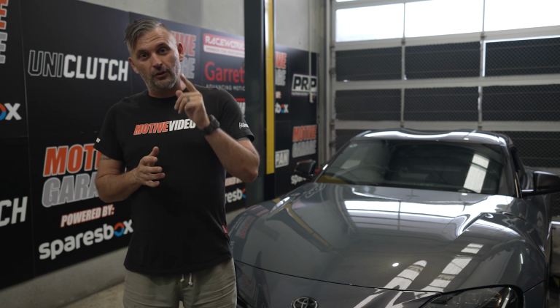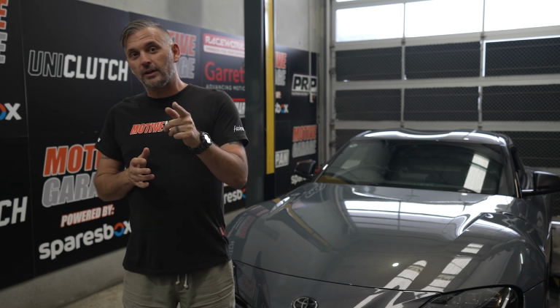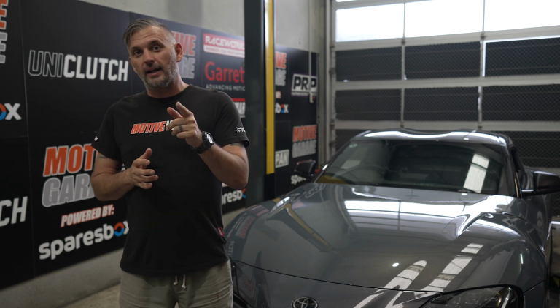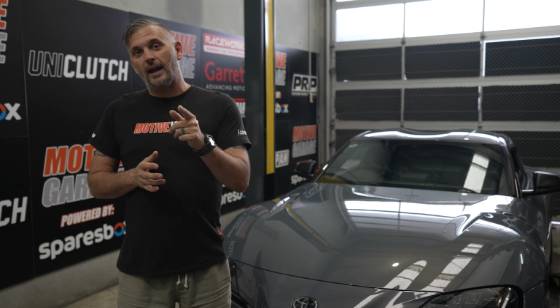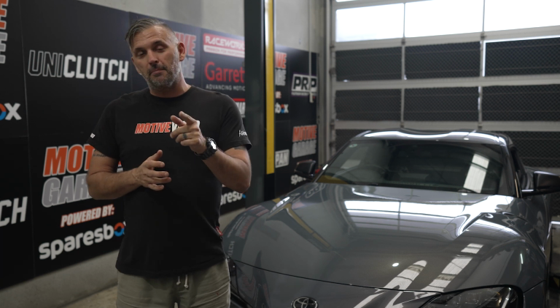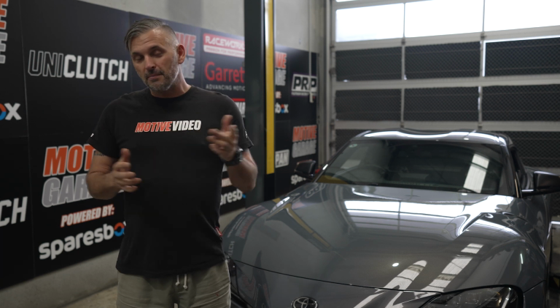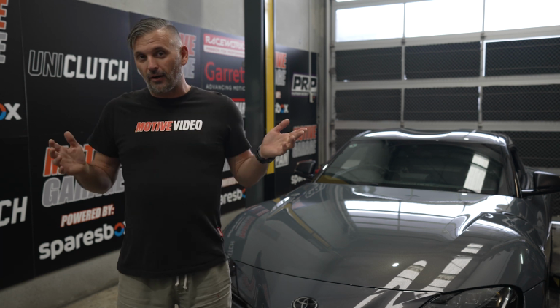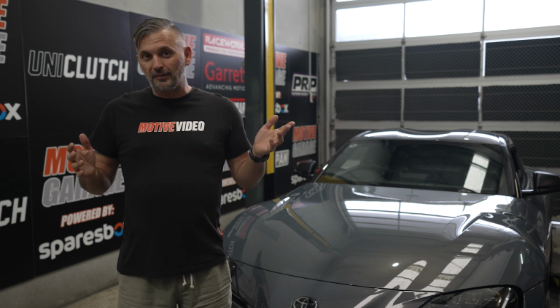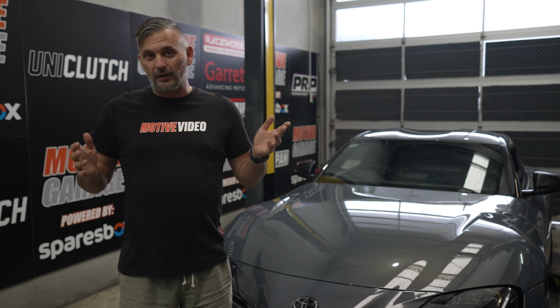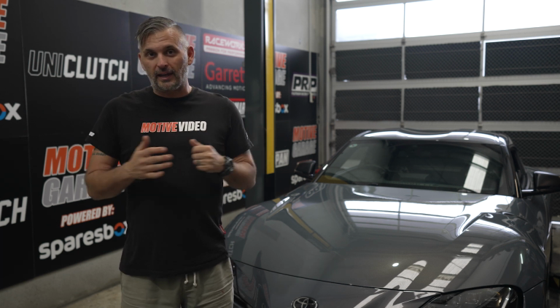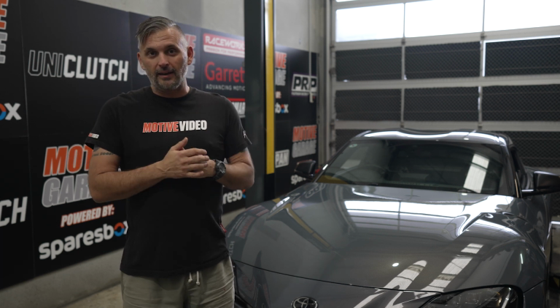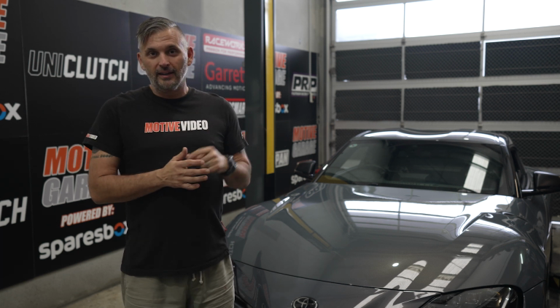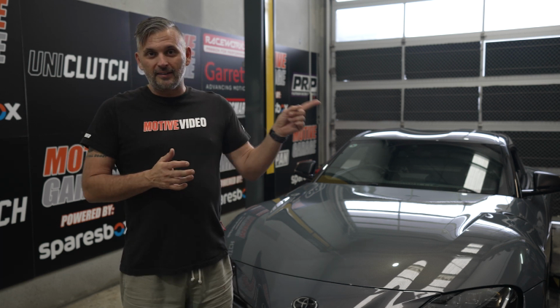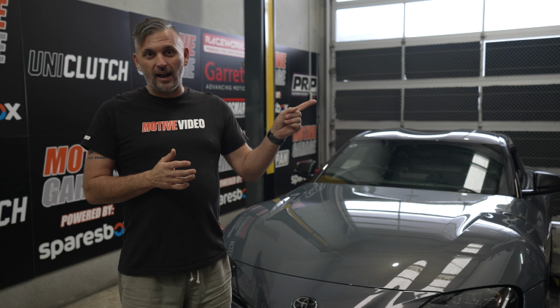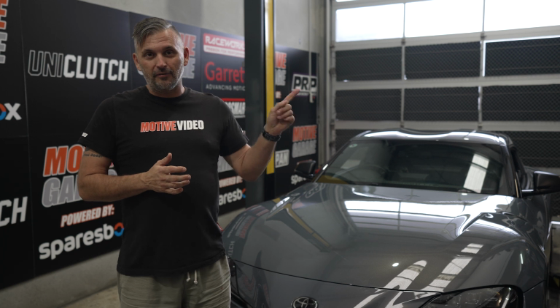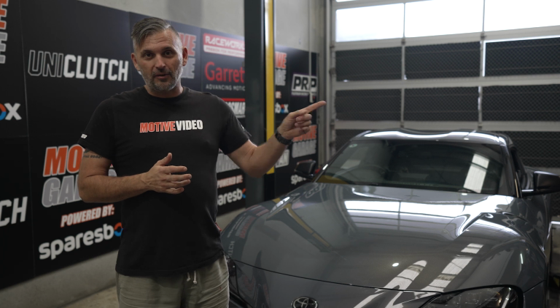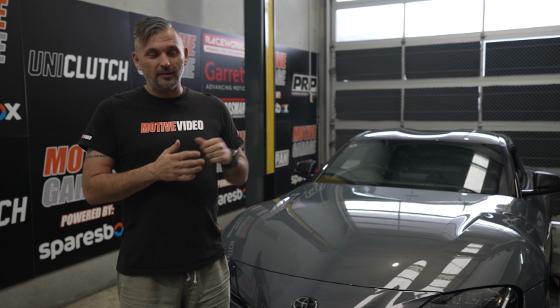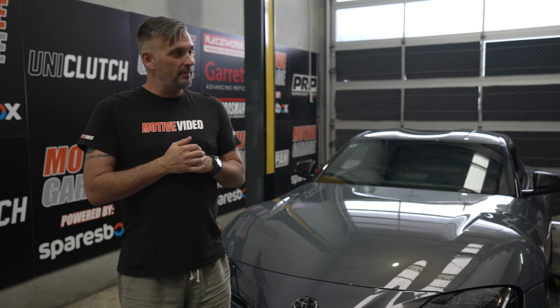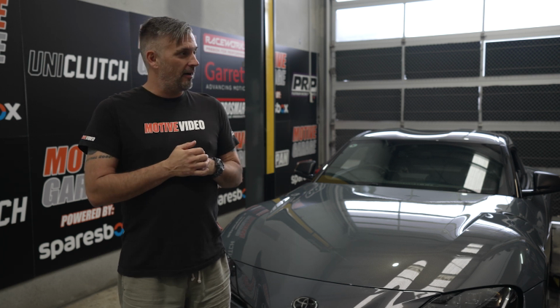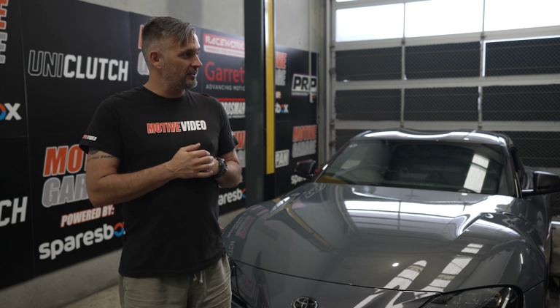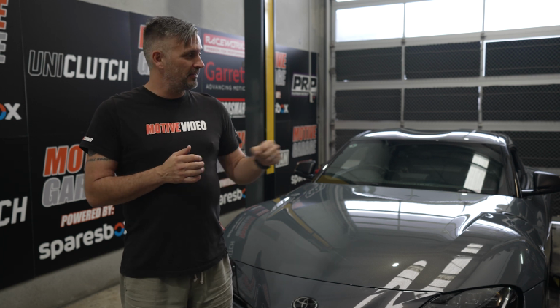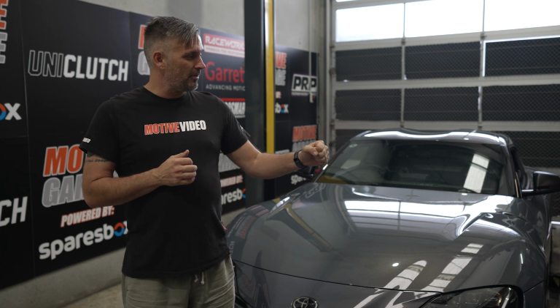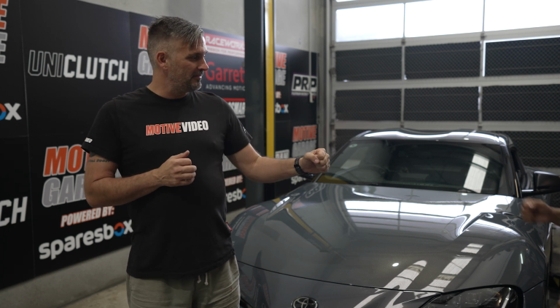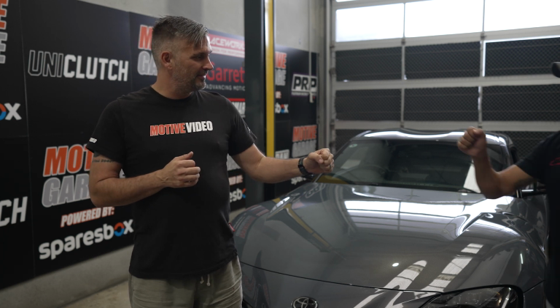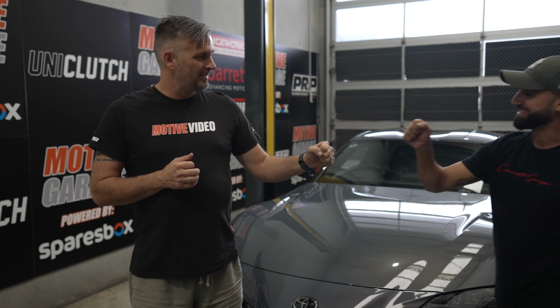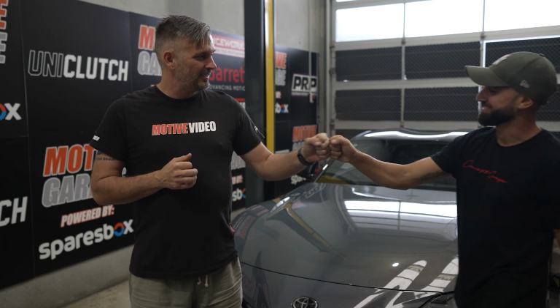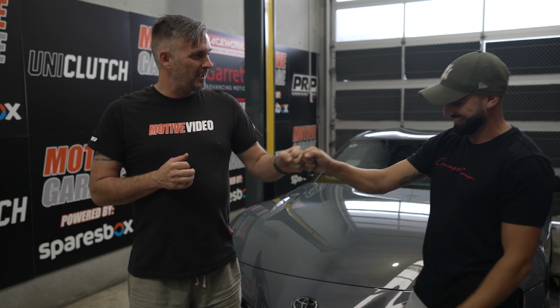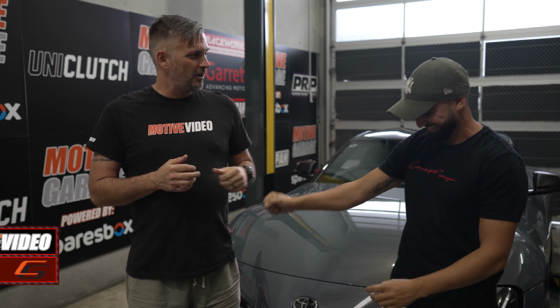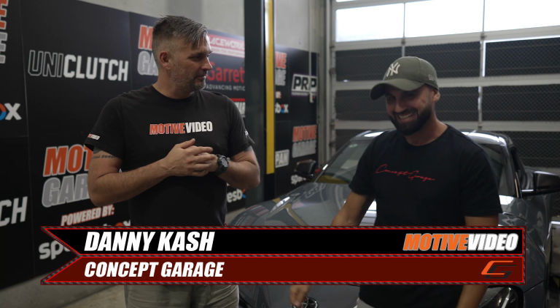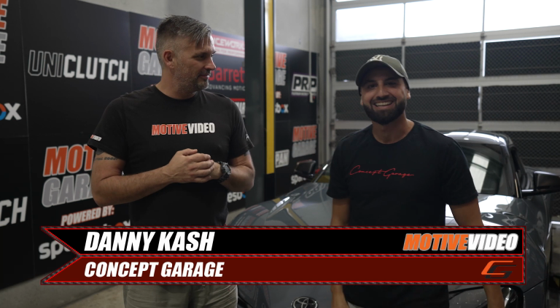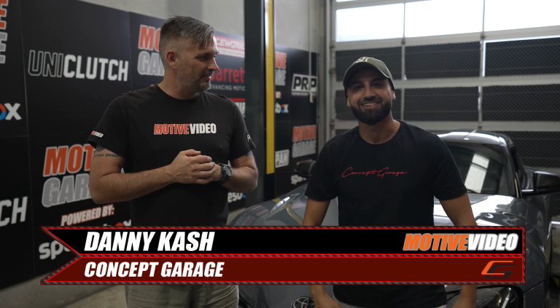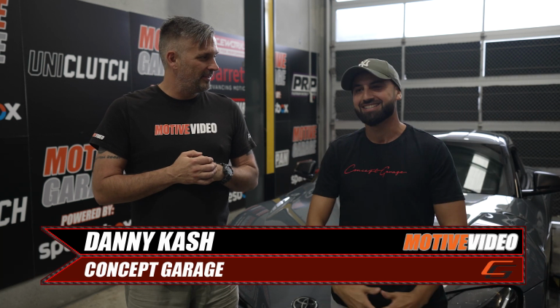You can't get him, but I certainly can. It's Danny from Concept Garage. Hey mate, how you going?